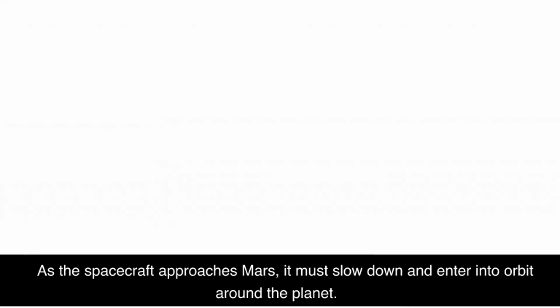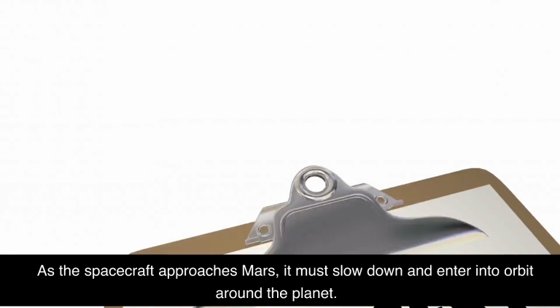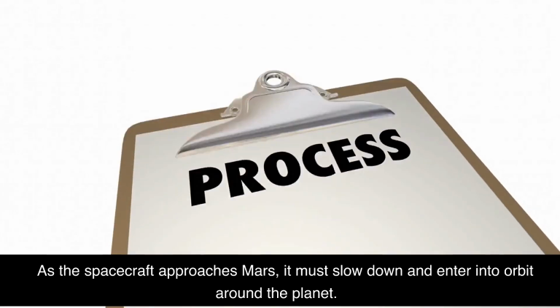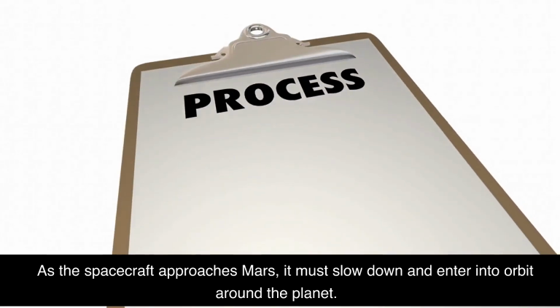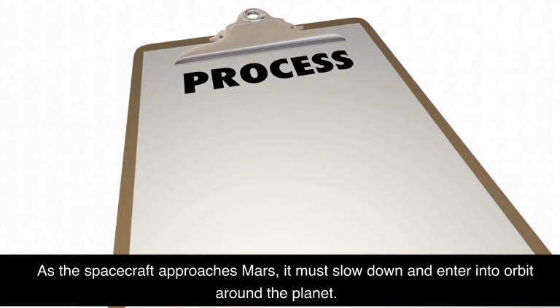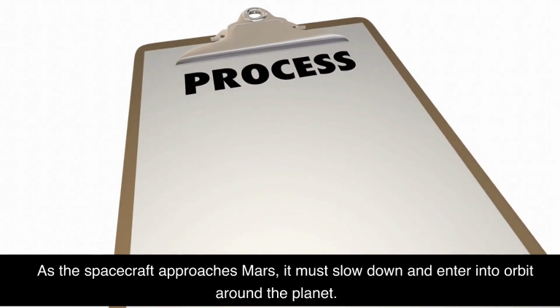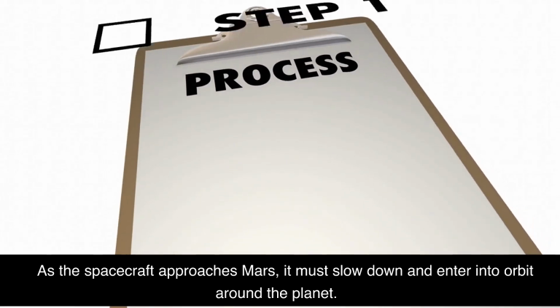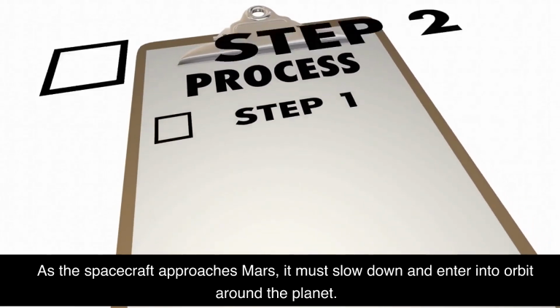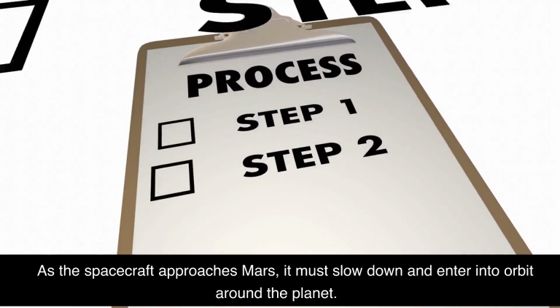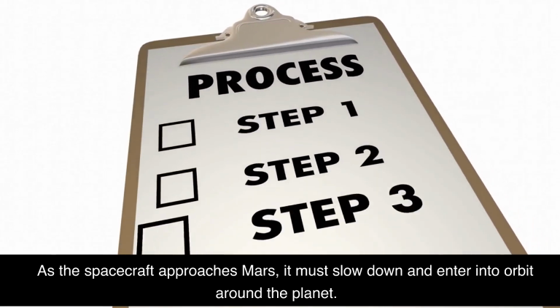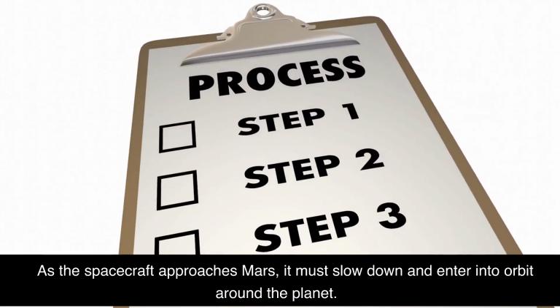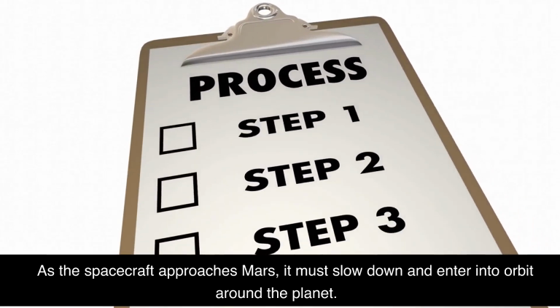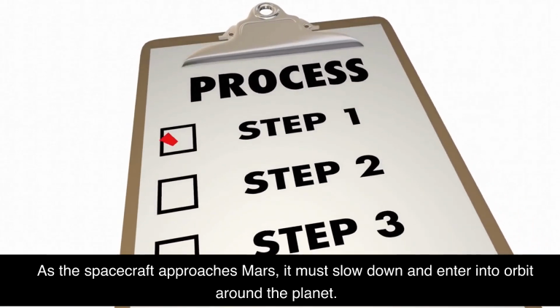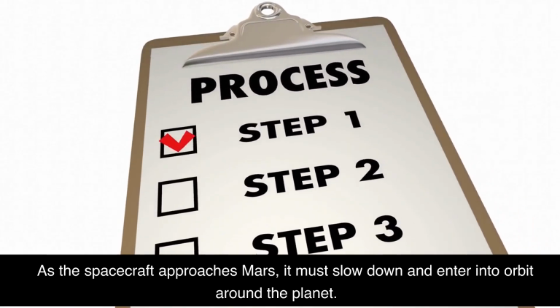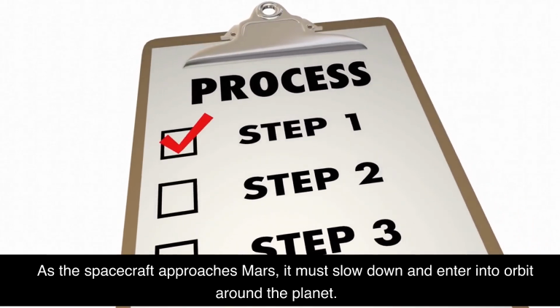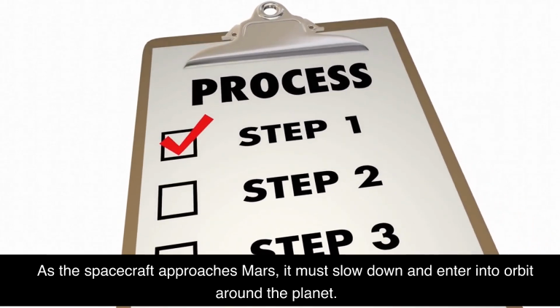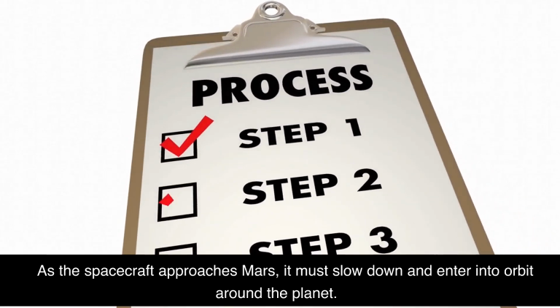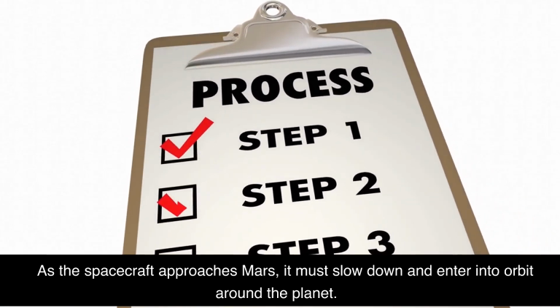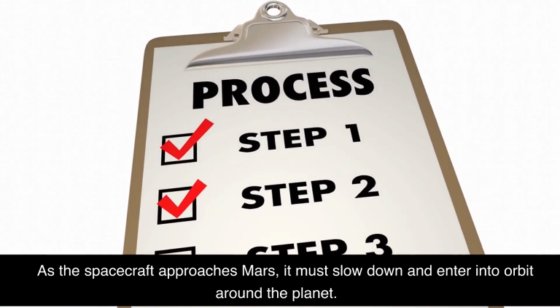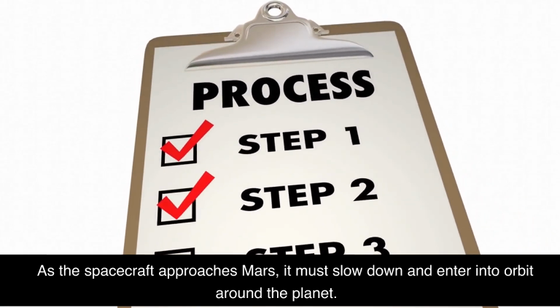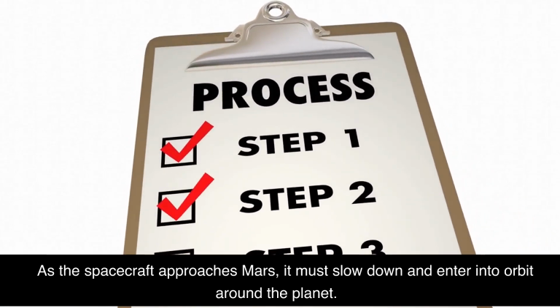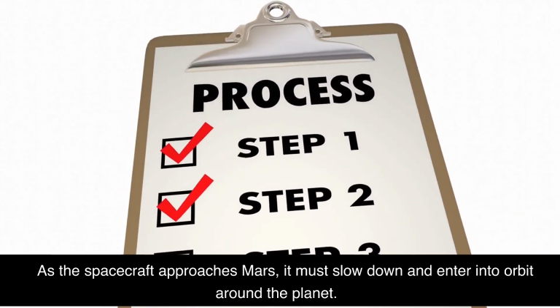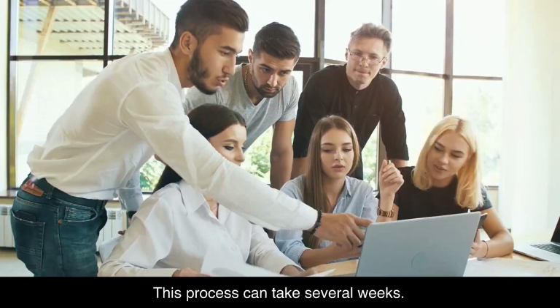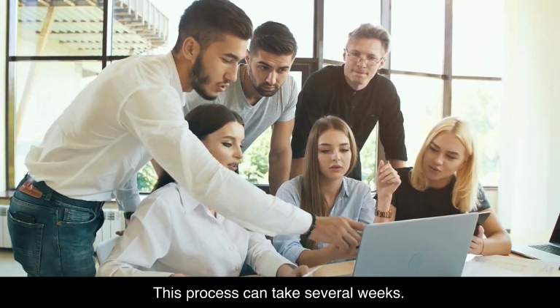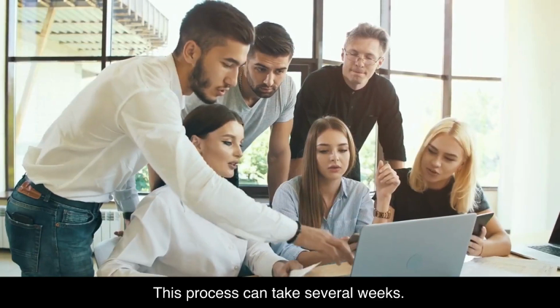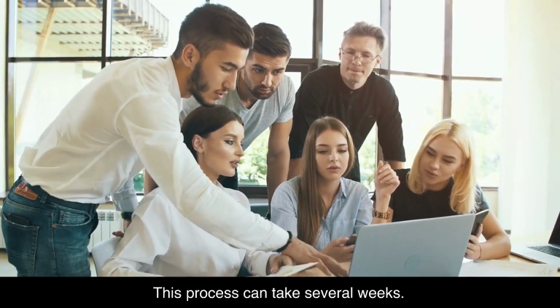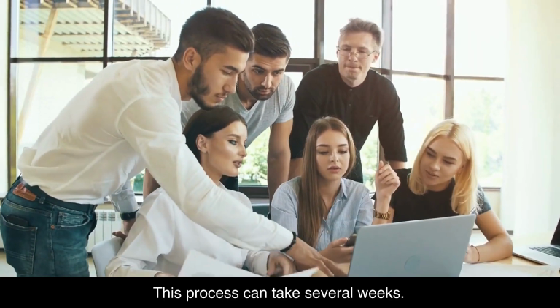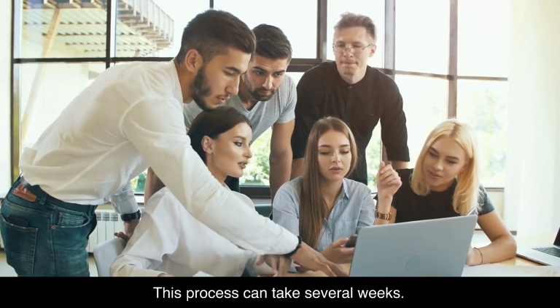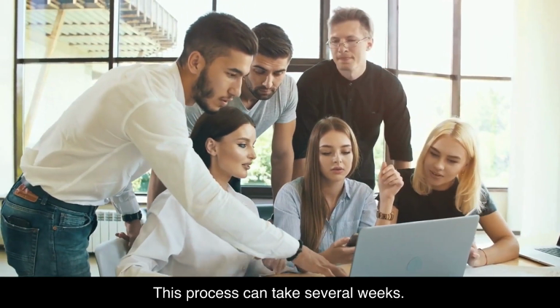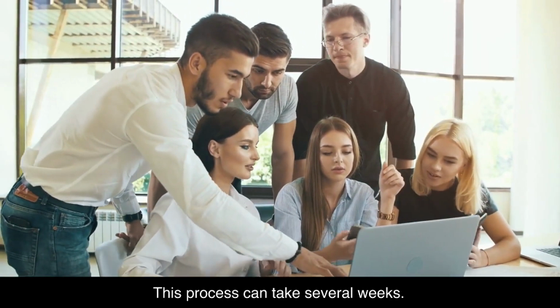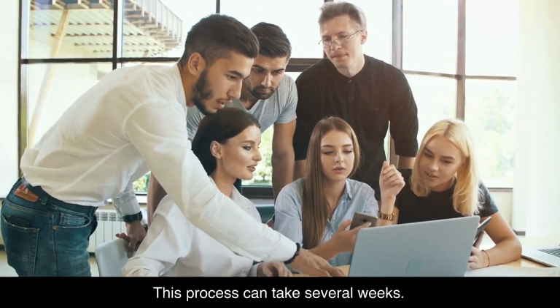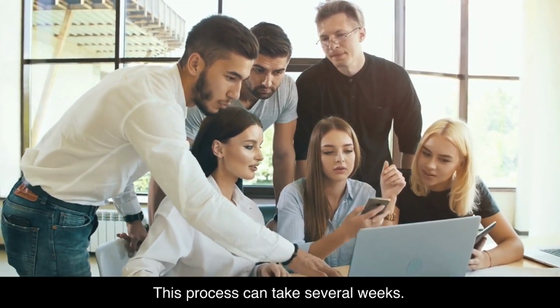As the spacecraft approaches Mars, it must slow down and enter into orbit around the planet. This process can take several weeks.